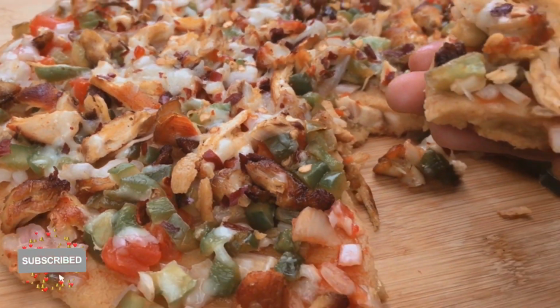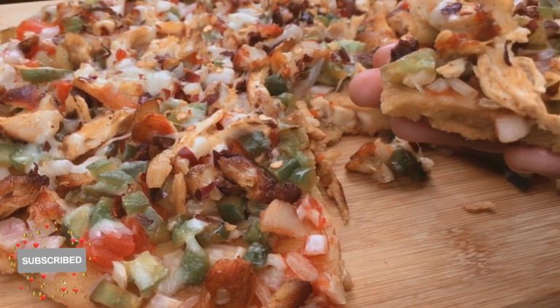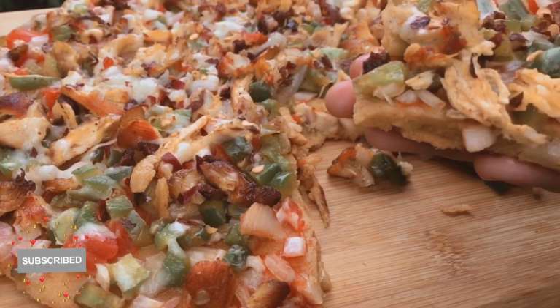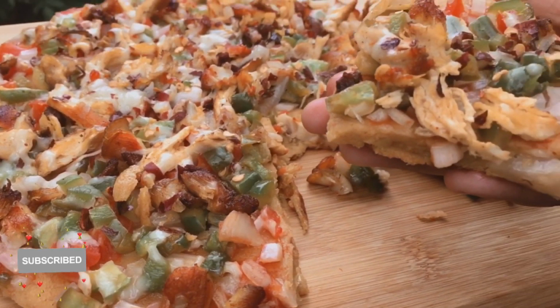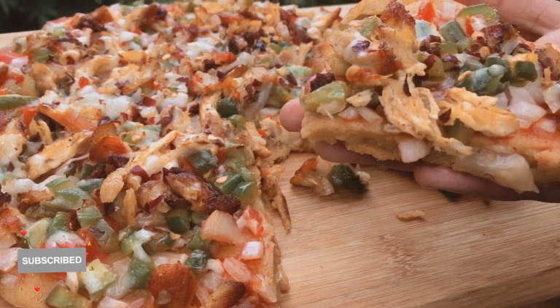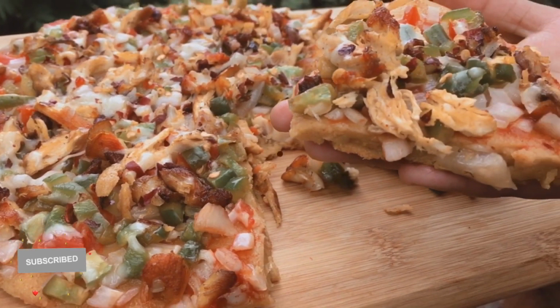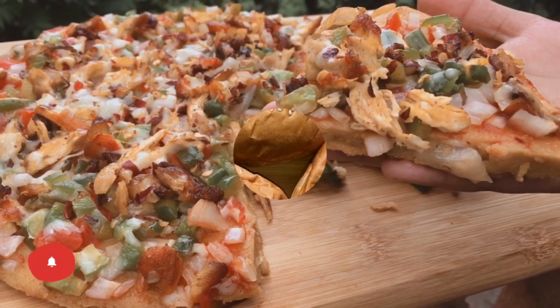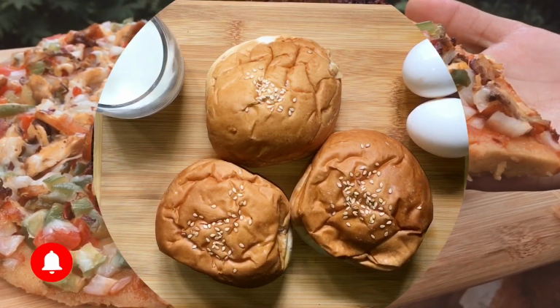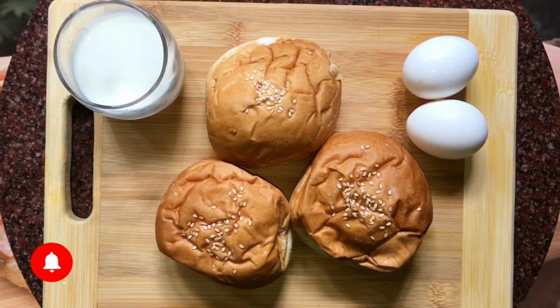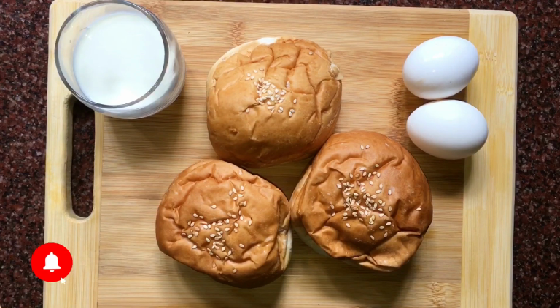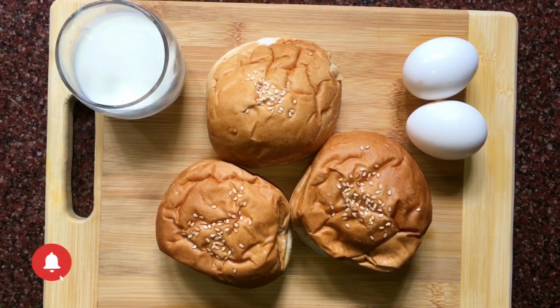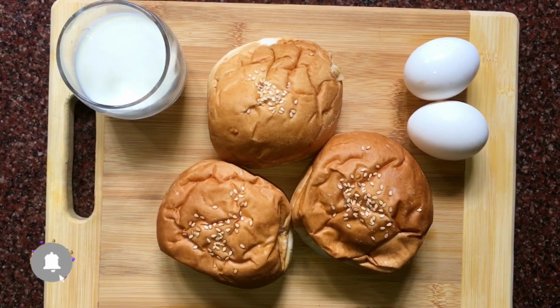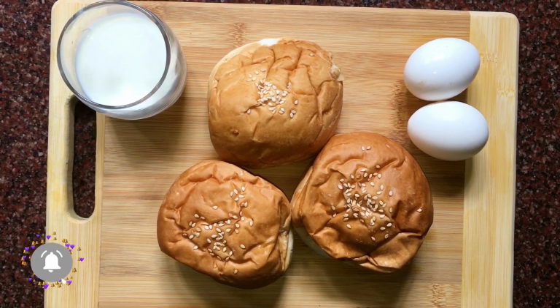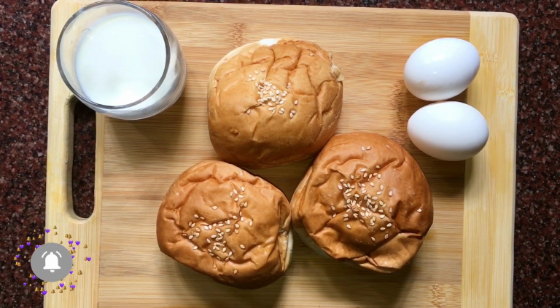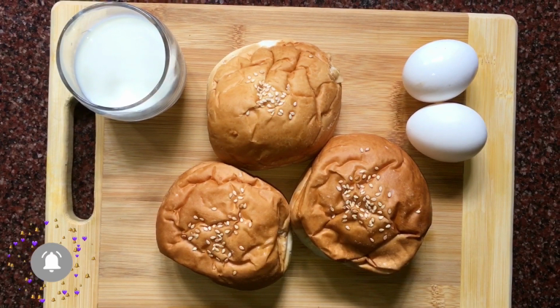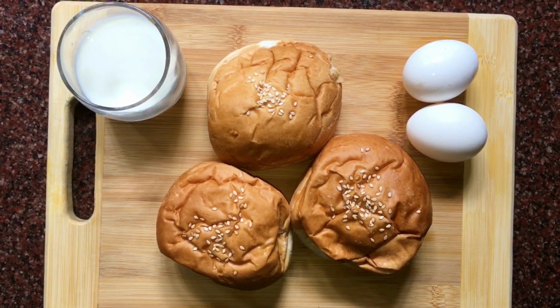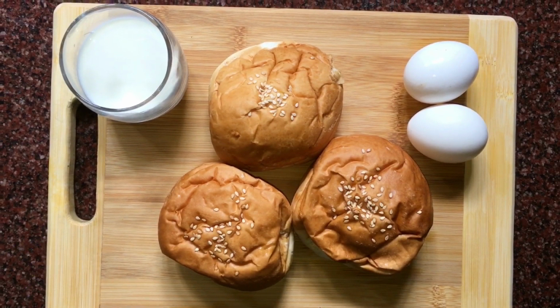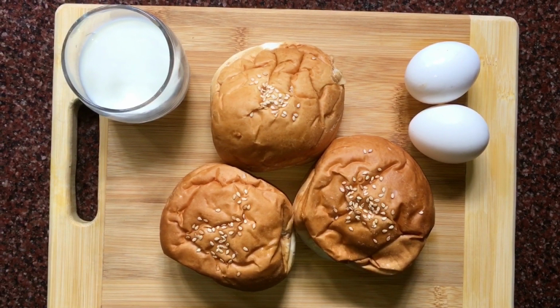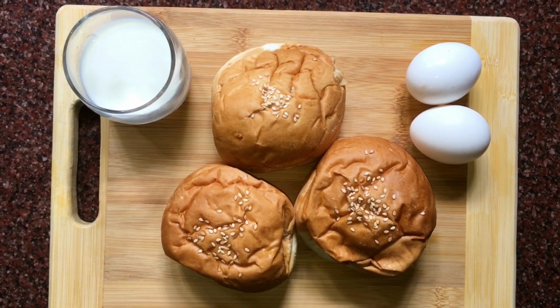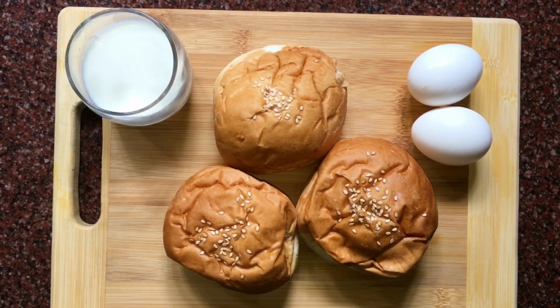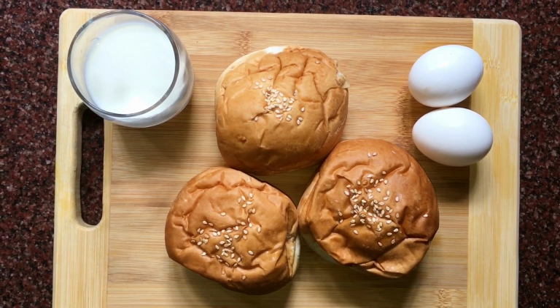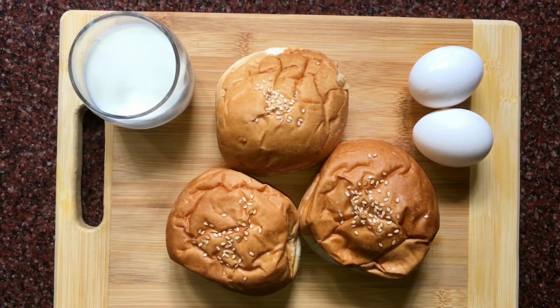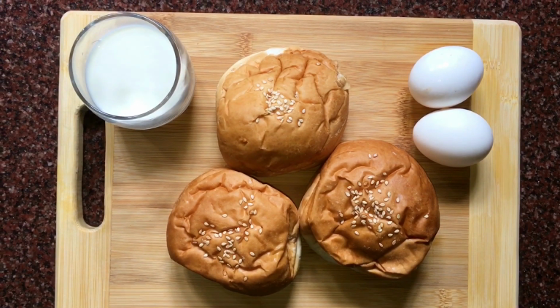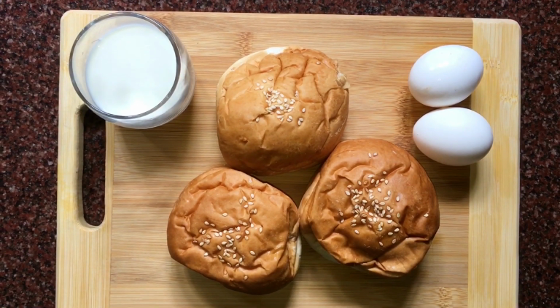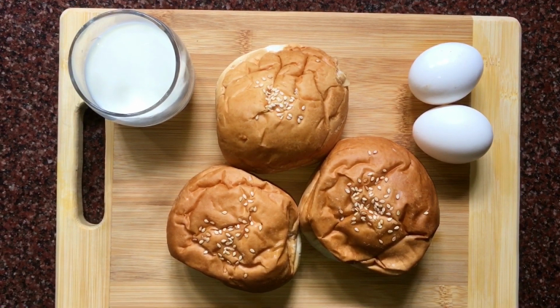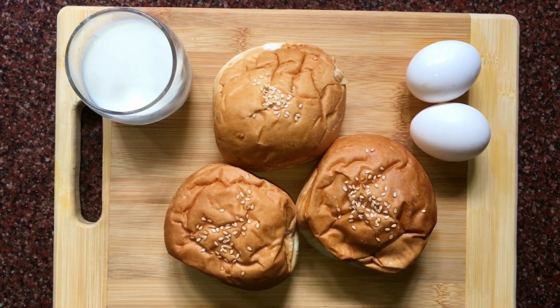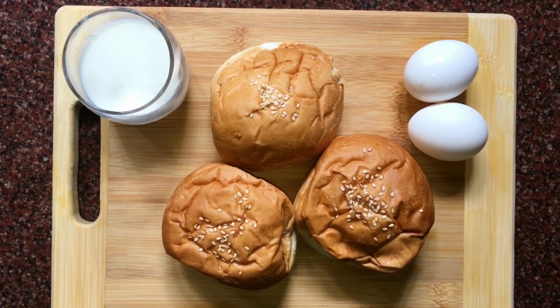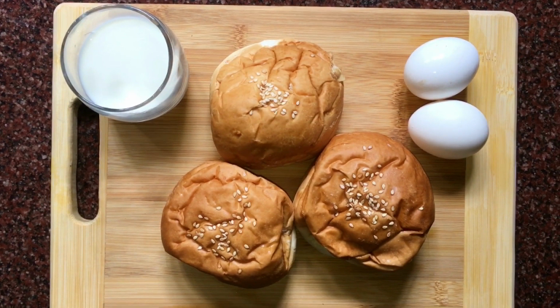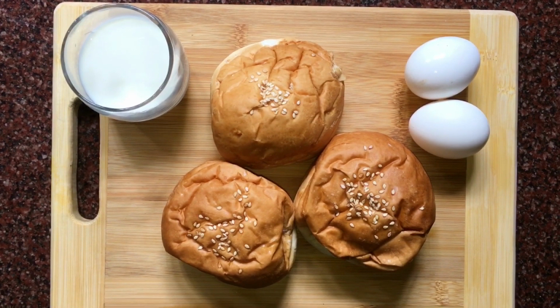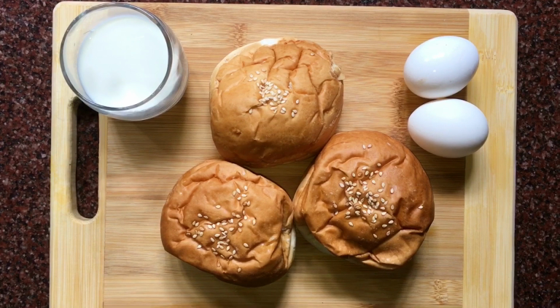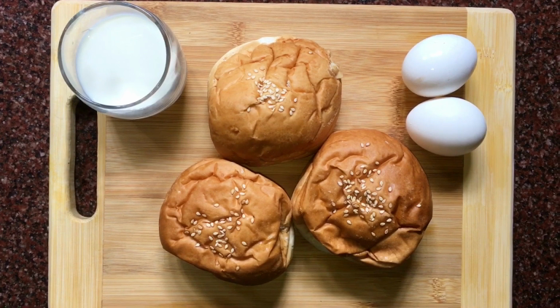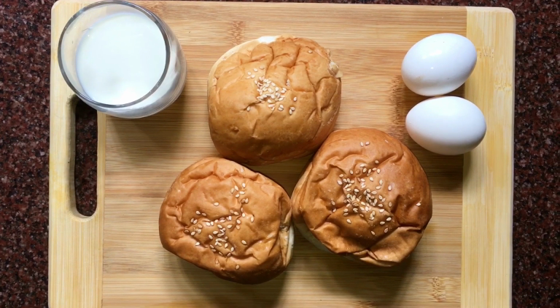Now we have some ingredients in here. I am going to use 3 eggs — or 2 eggs — and some more eggs for the batter.